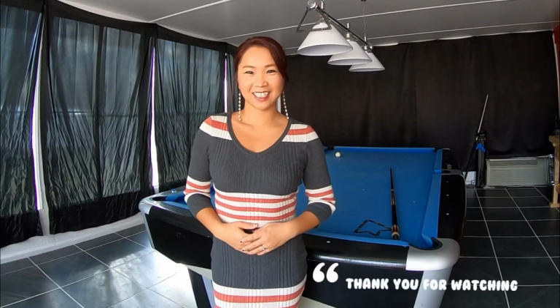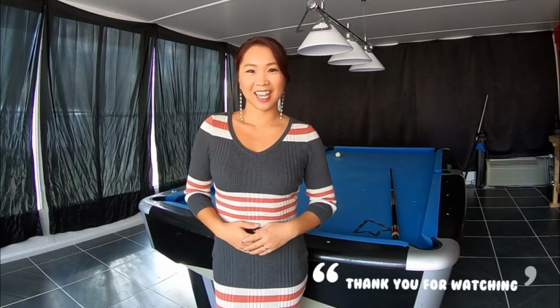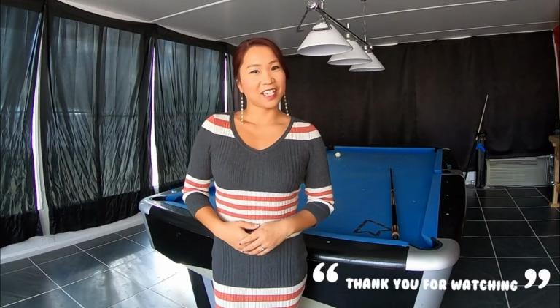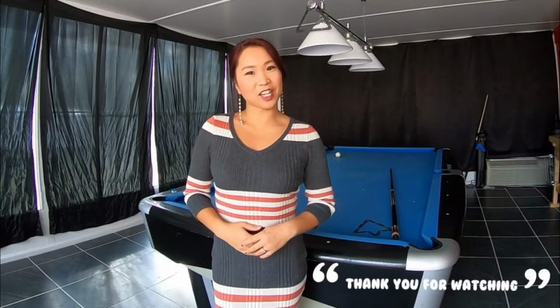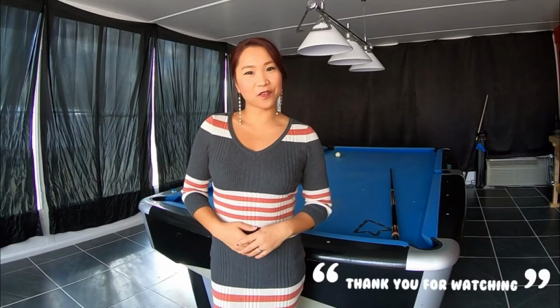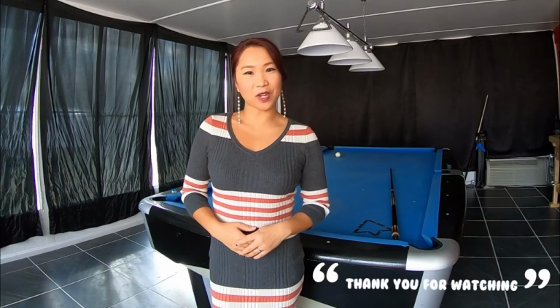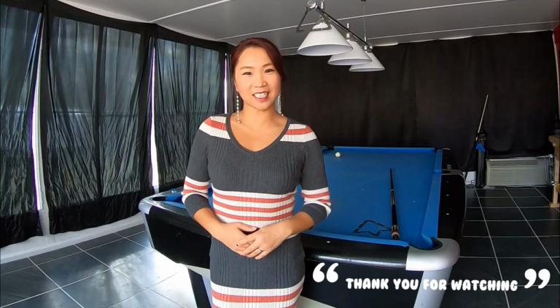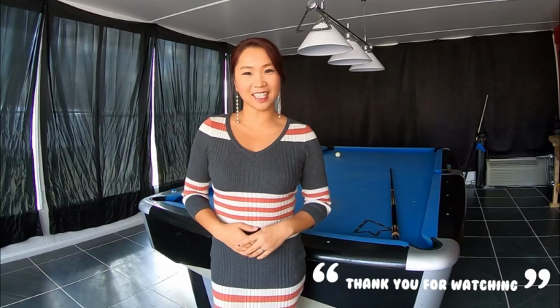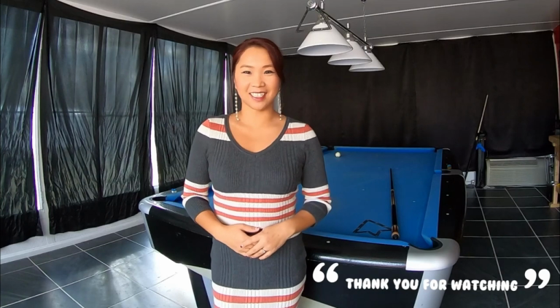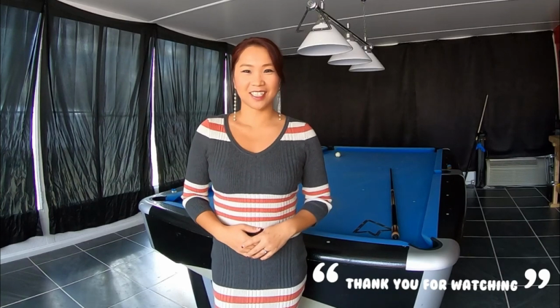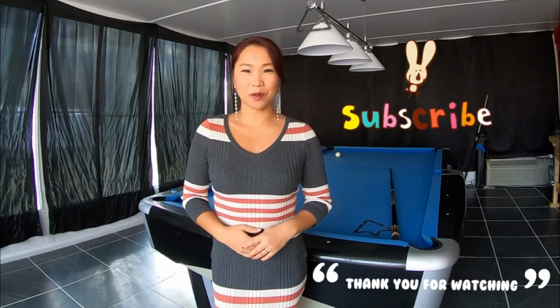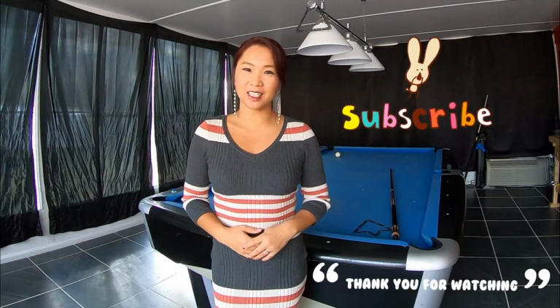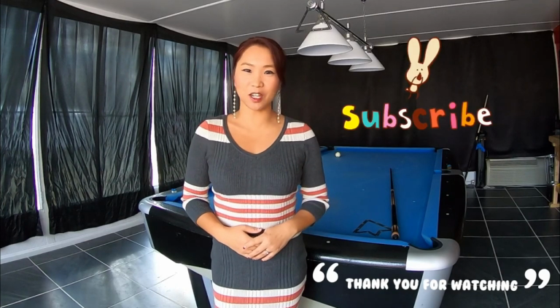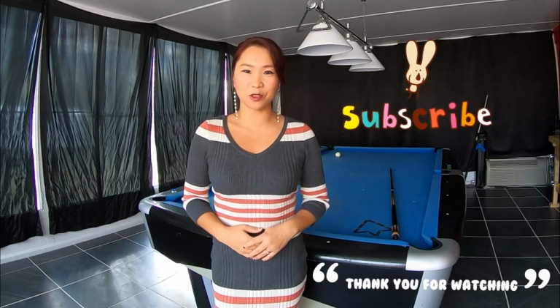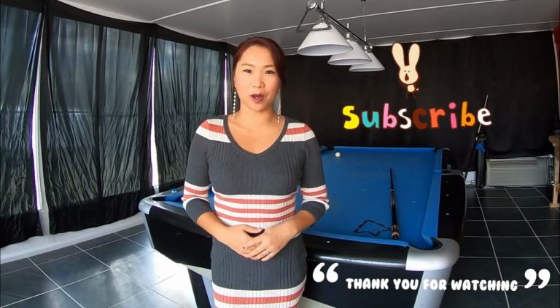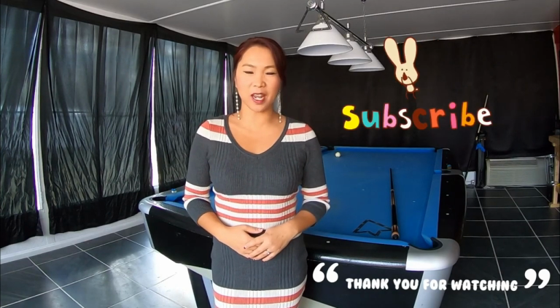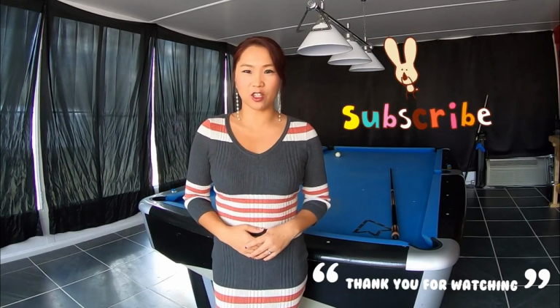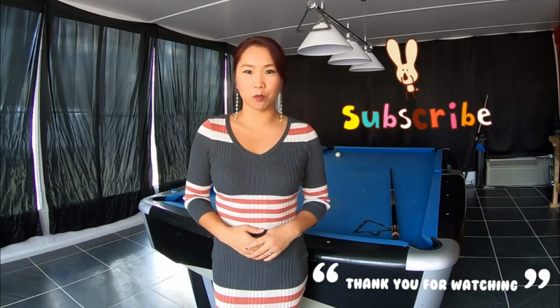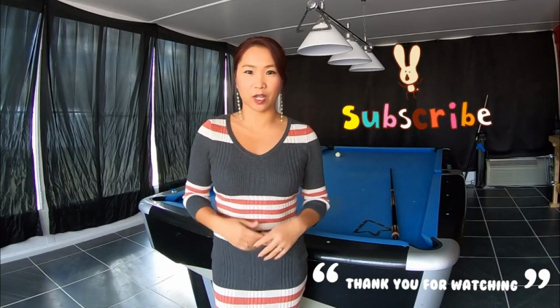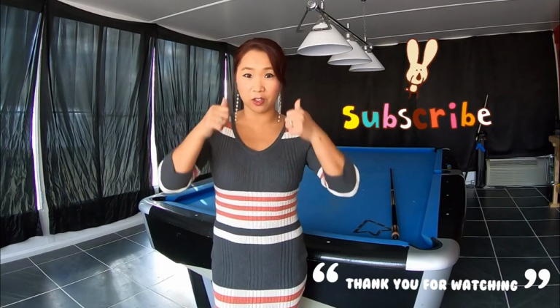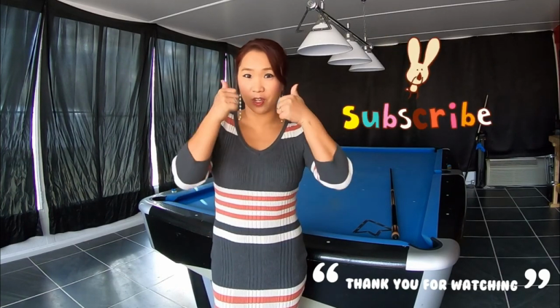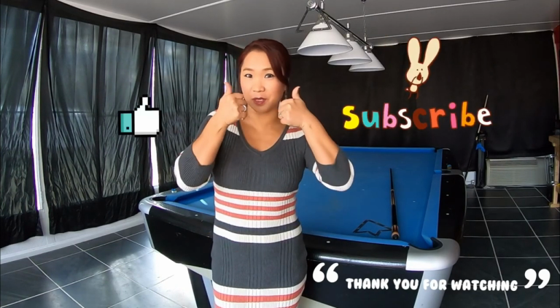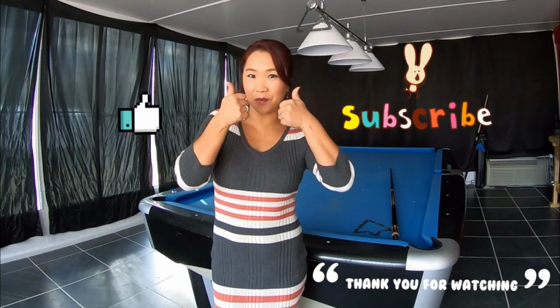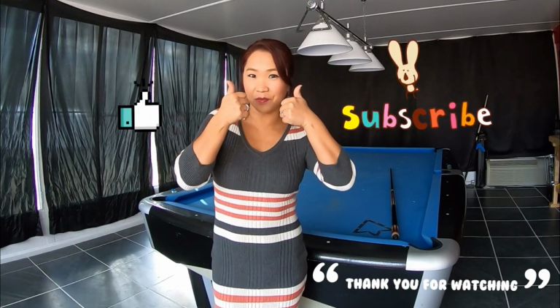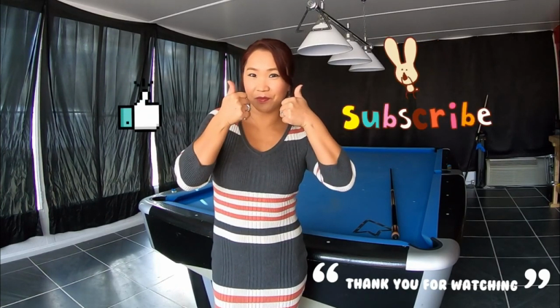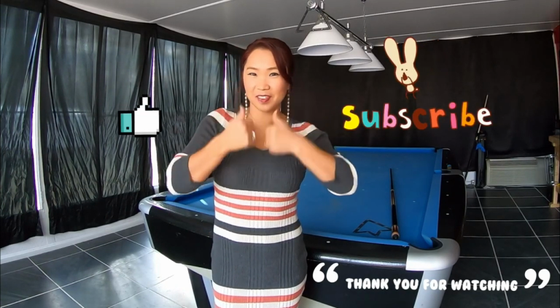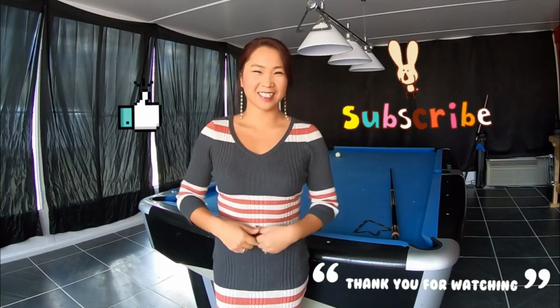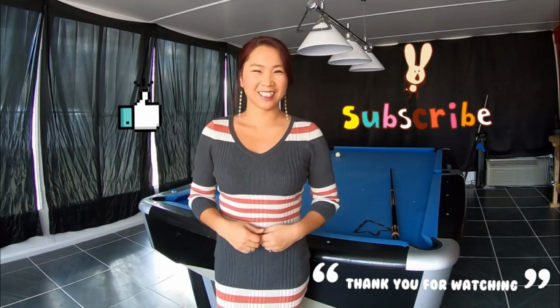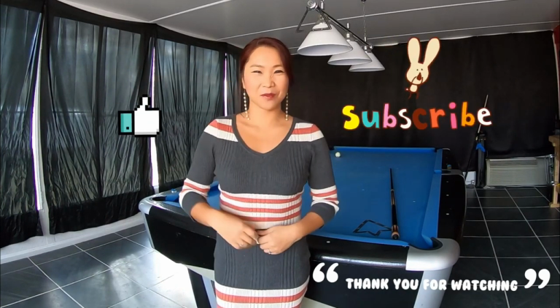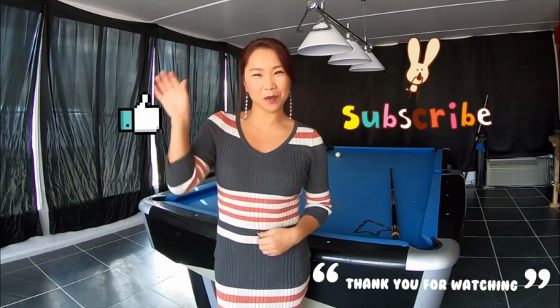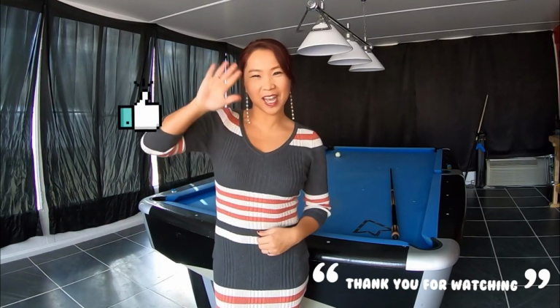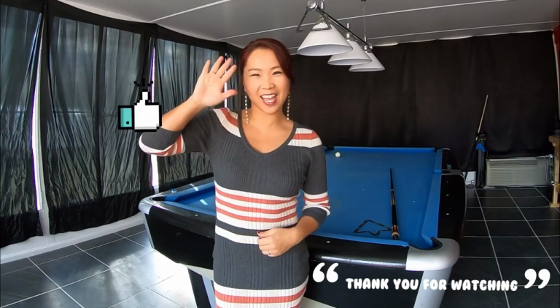Thank you for watching. Please subscribe. Don't forget the thumbs up. Bye bye.